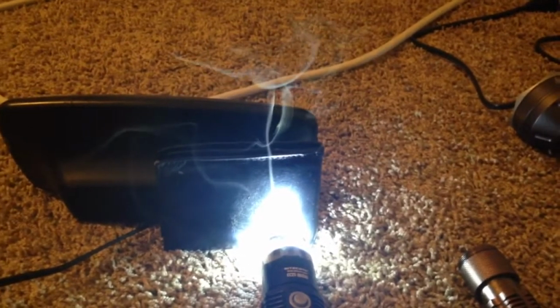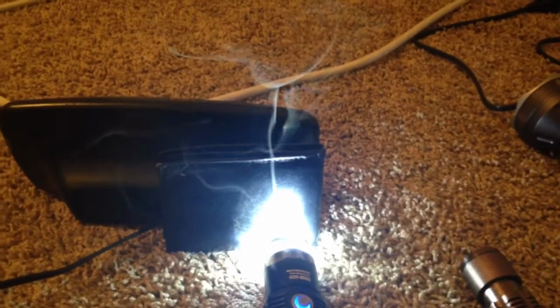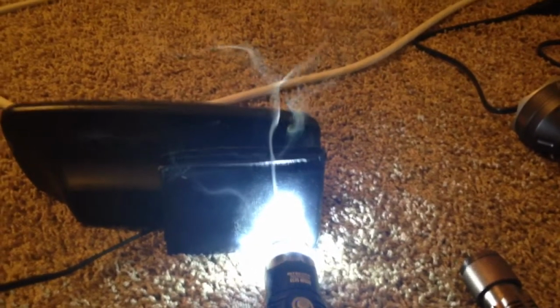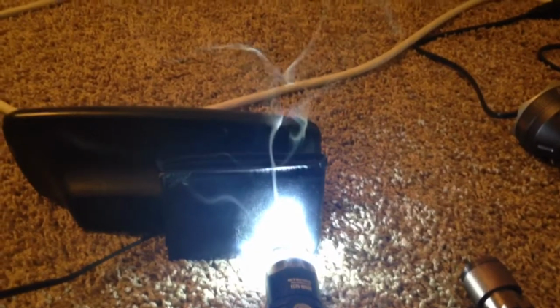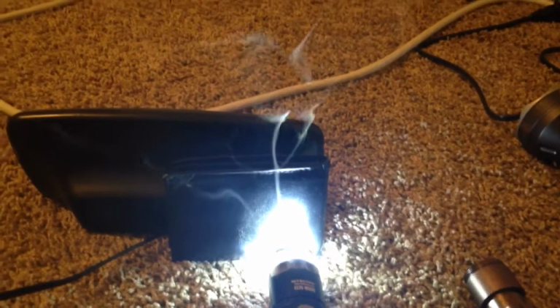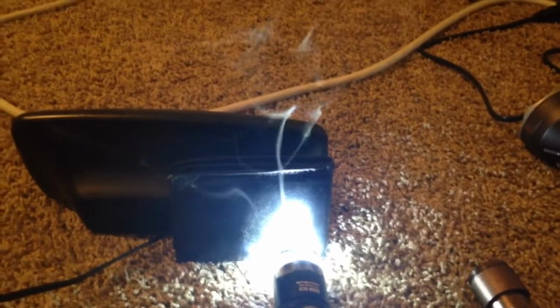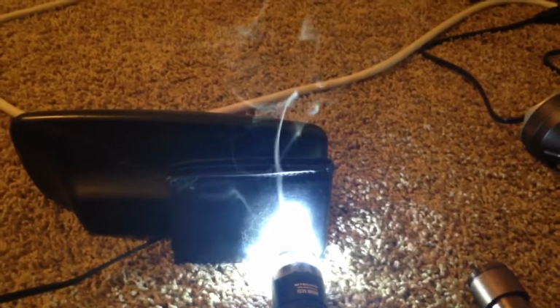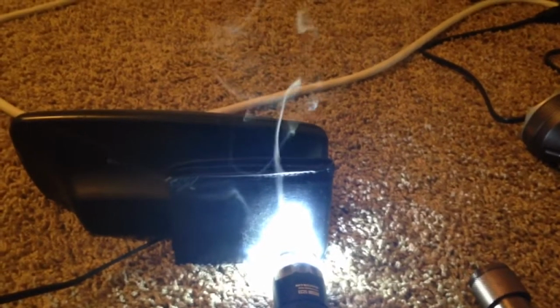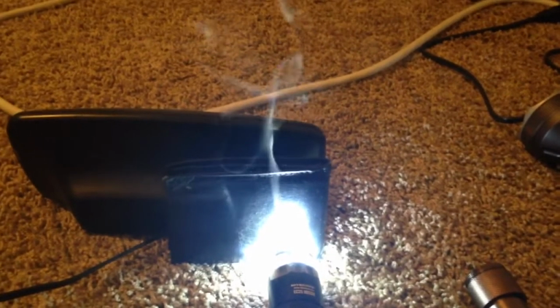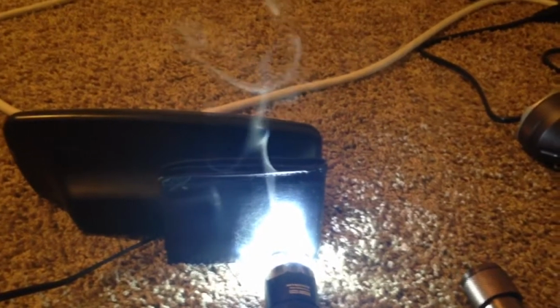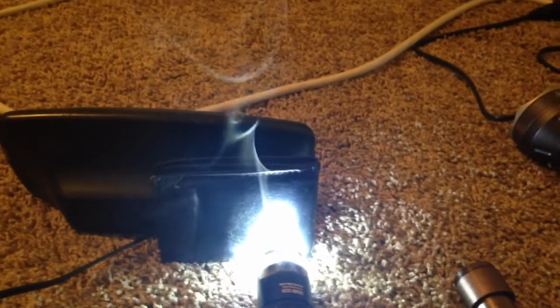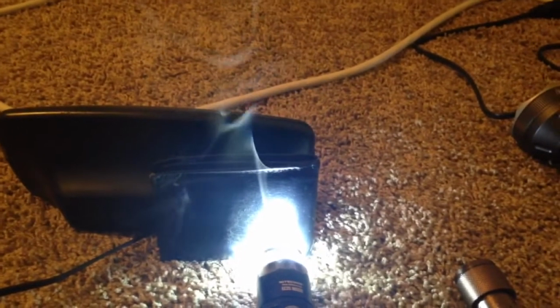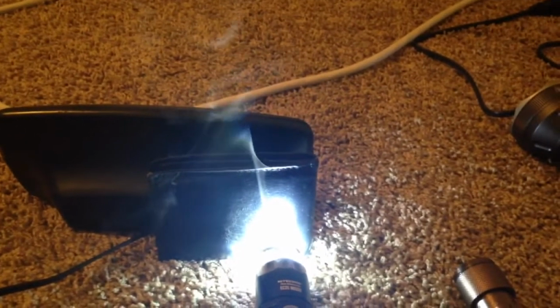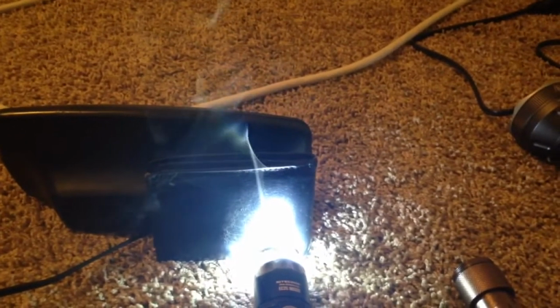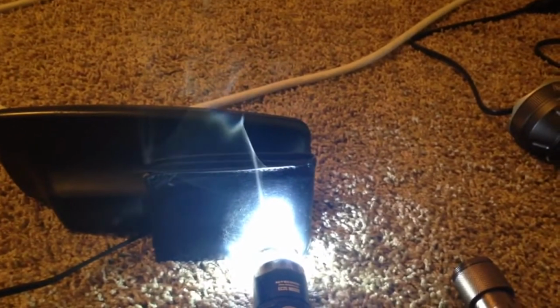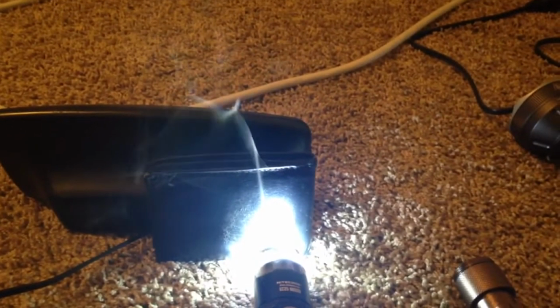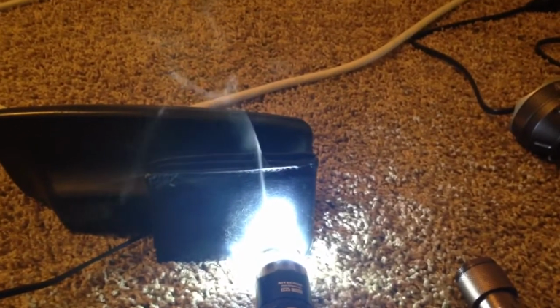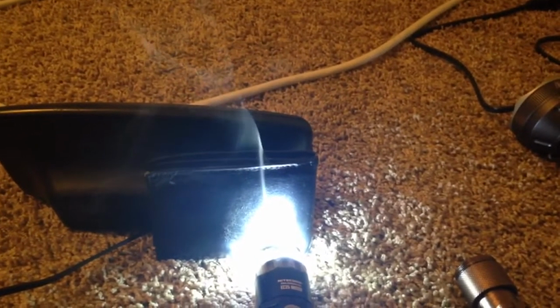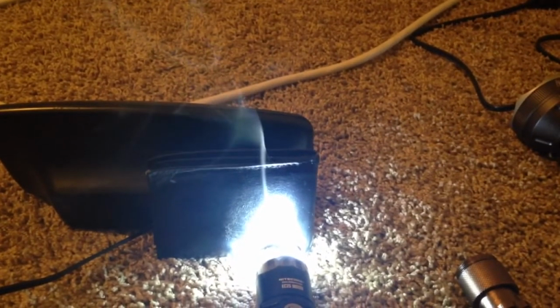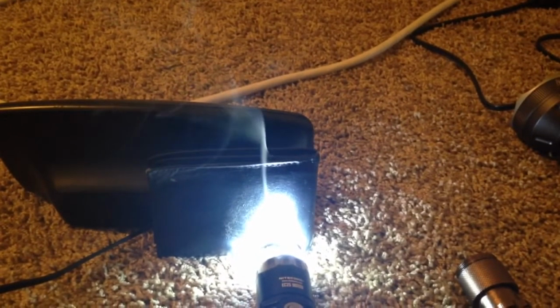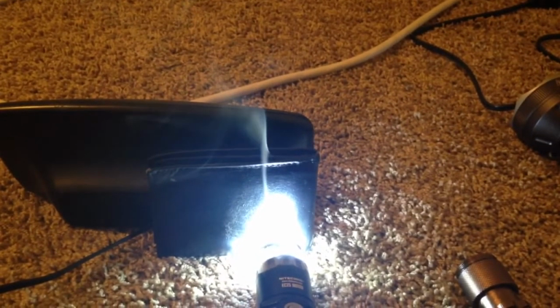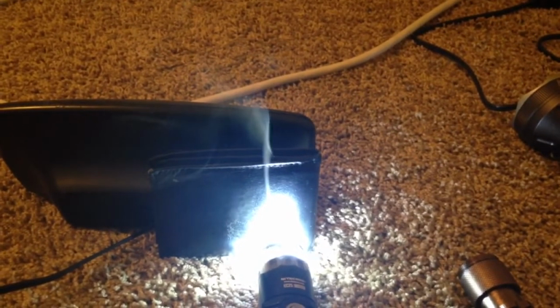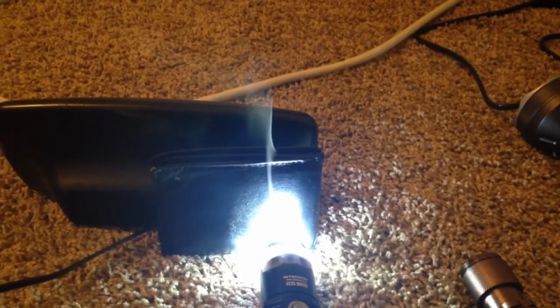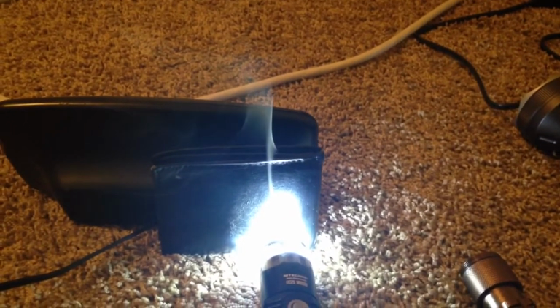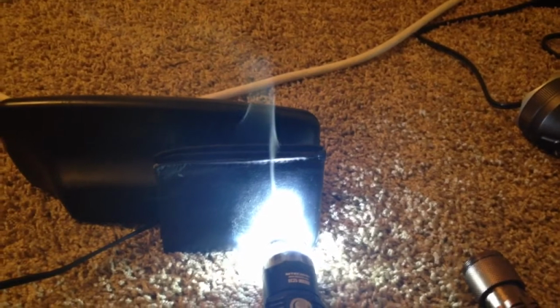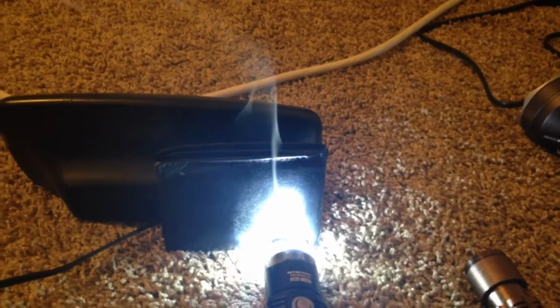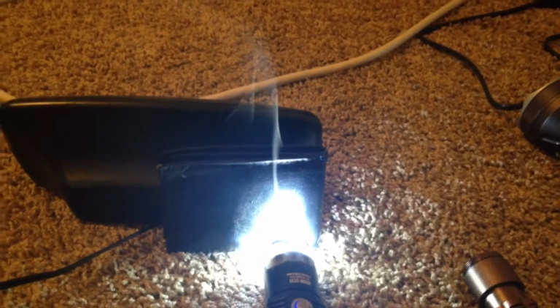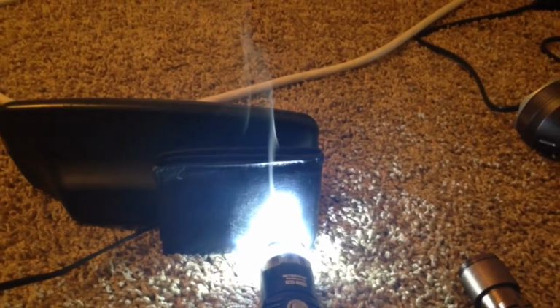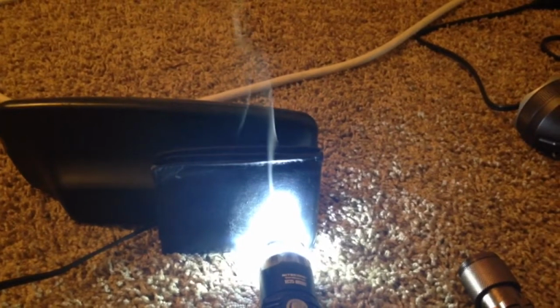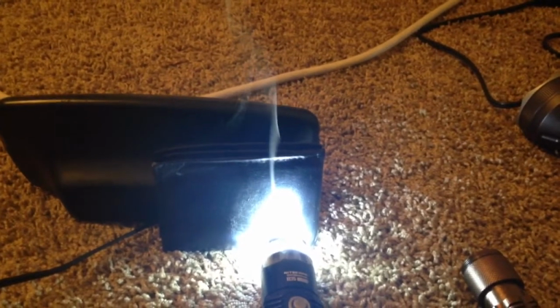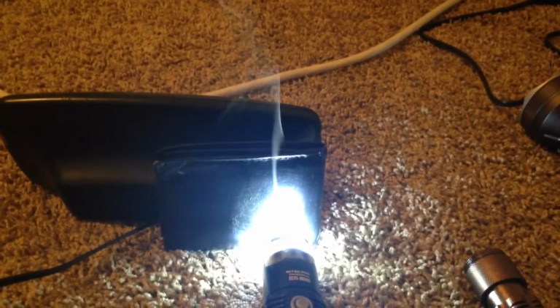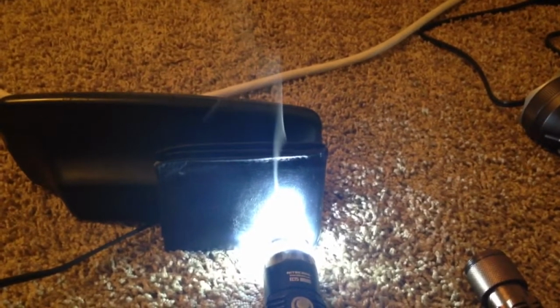So yeah, that's how you make an extremely hot burning flashlight.